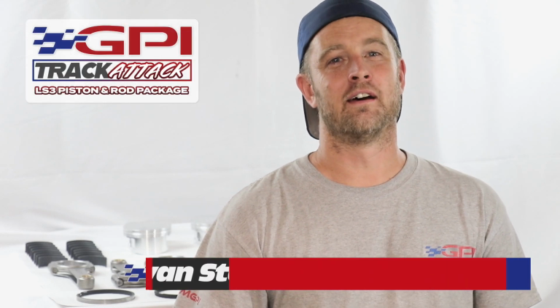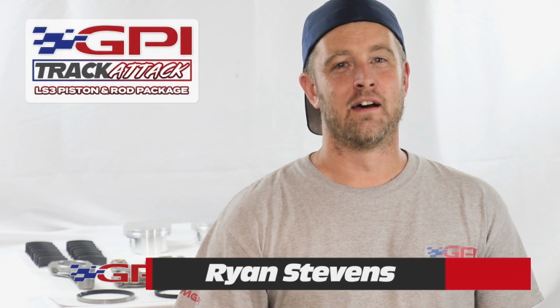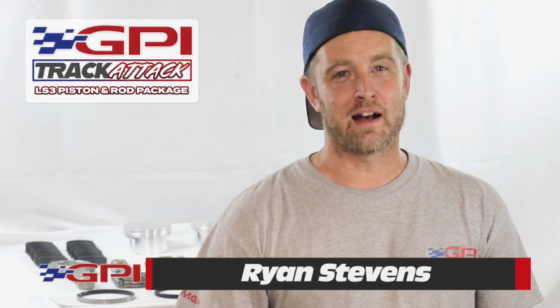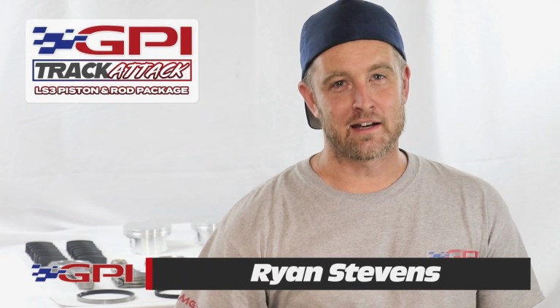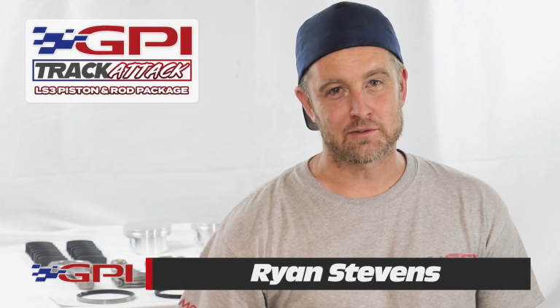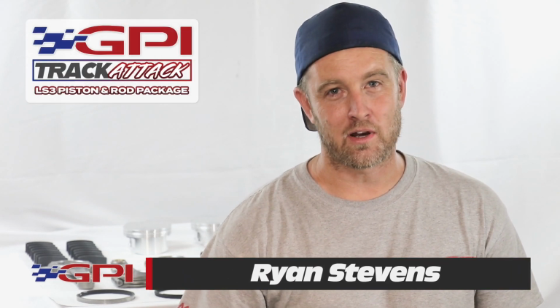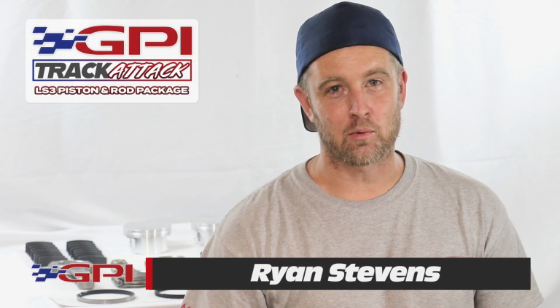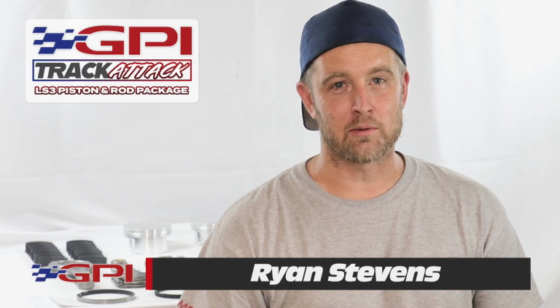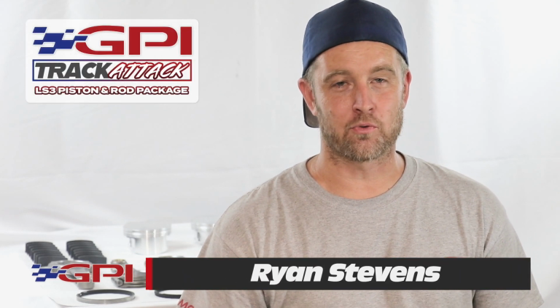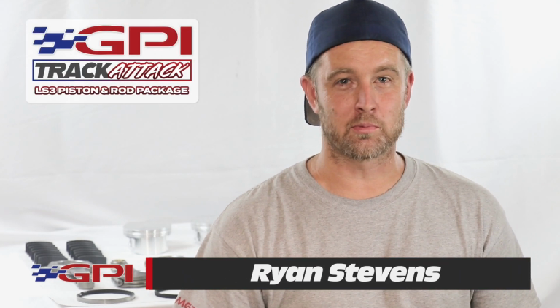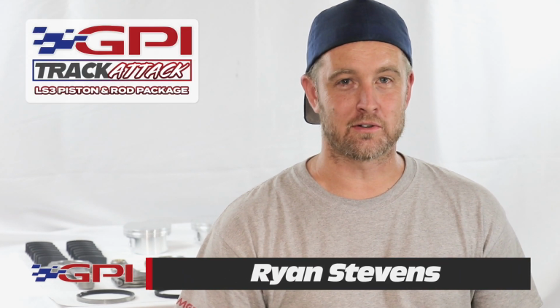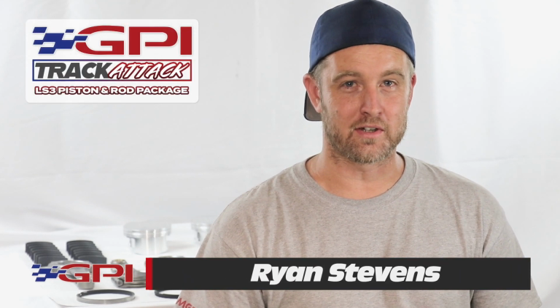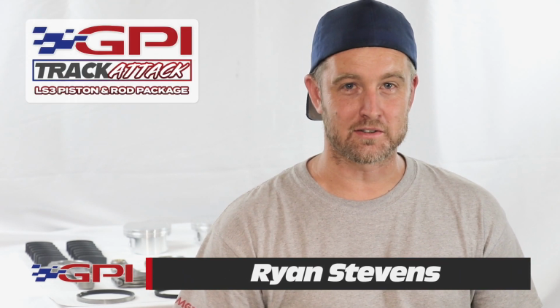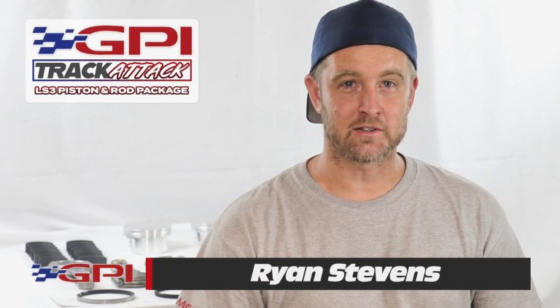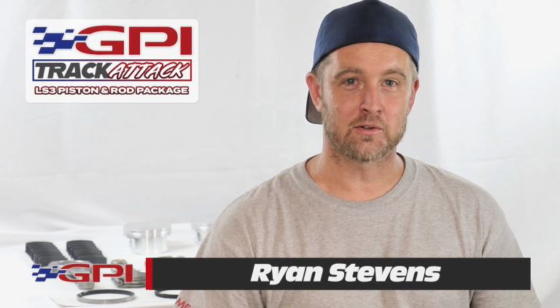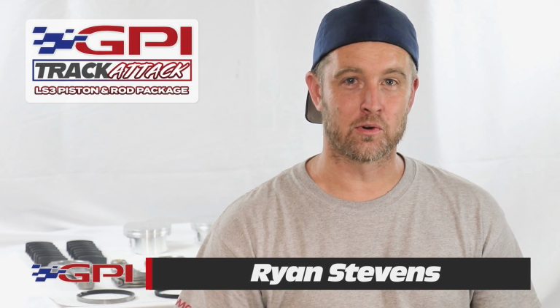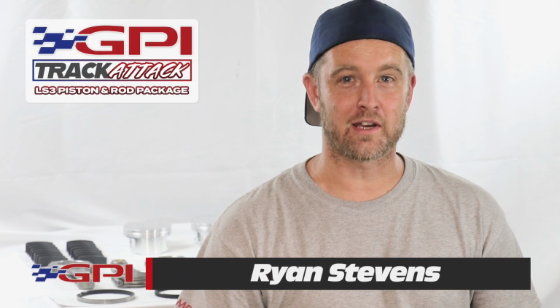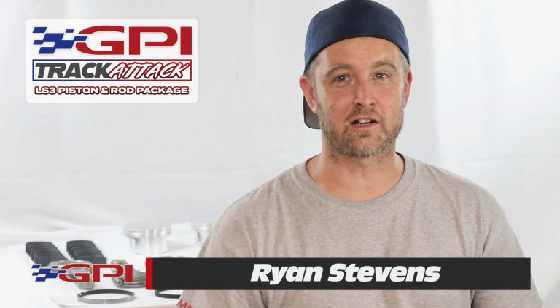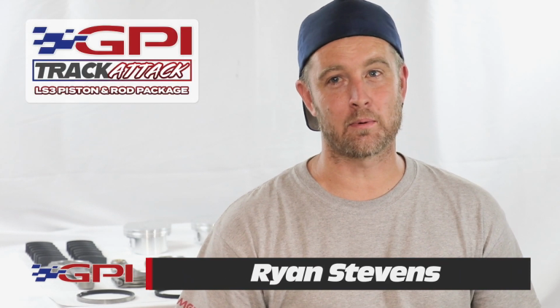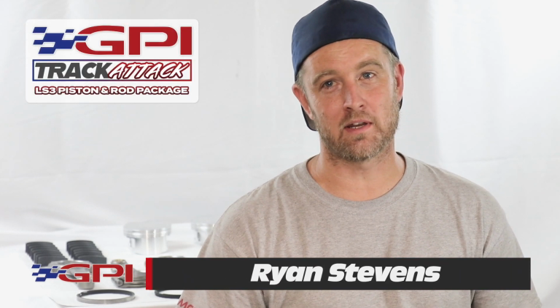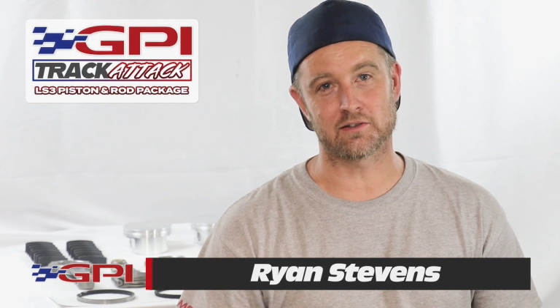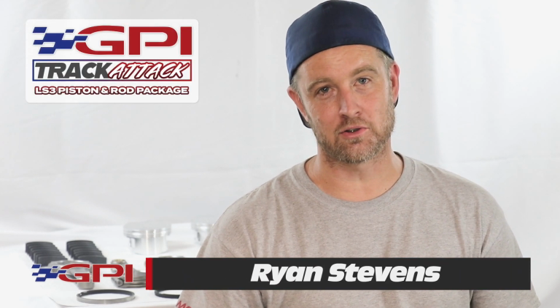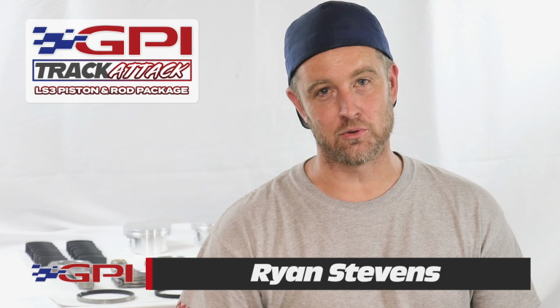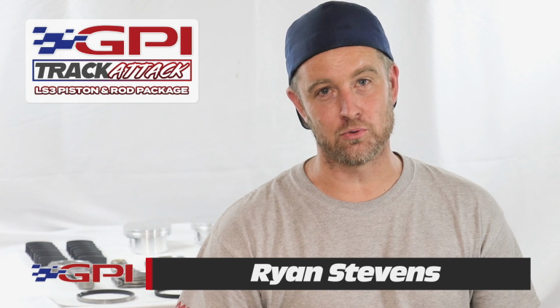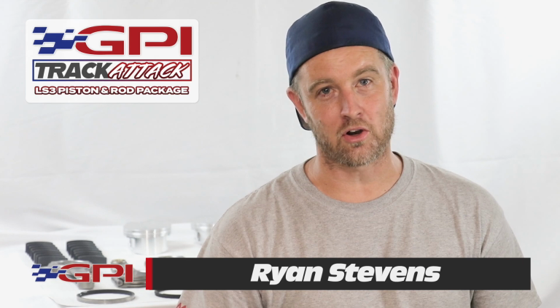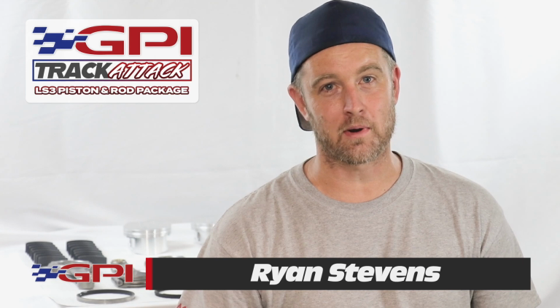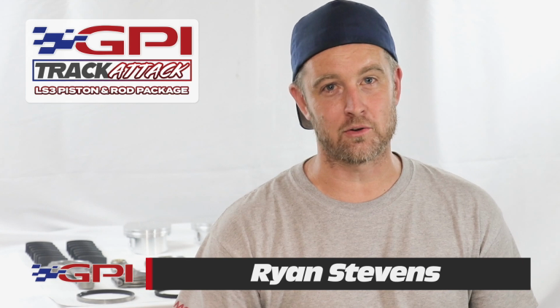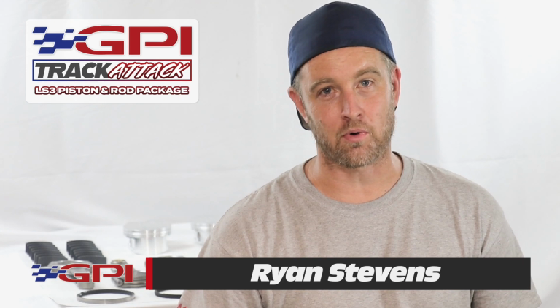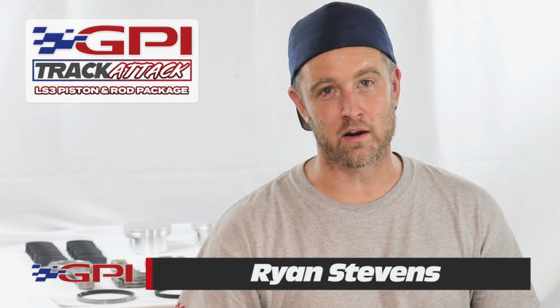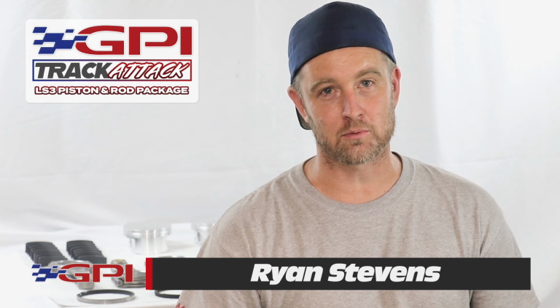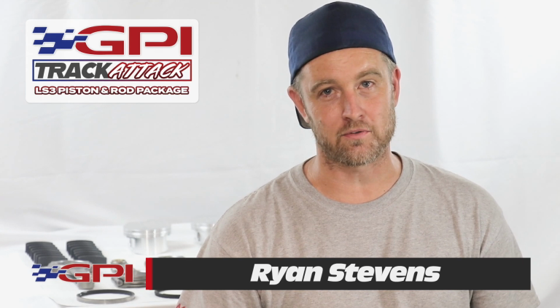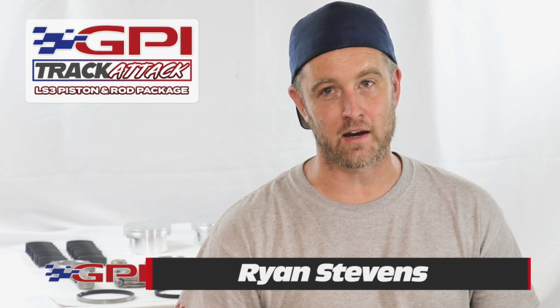Hi guys, Ron at Gwatney Performance Innovation. I'm going to take a couple minutes to talk about a new product we've got.